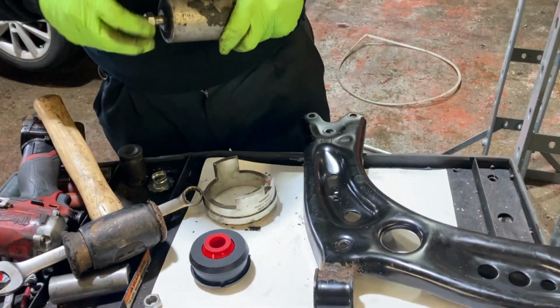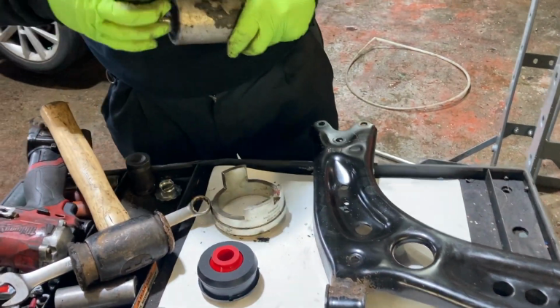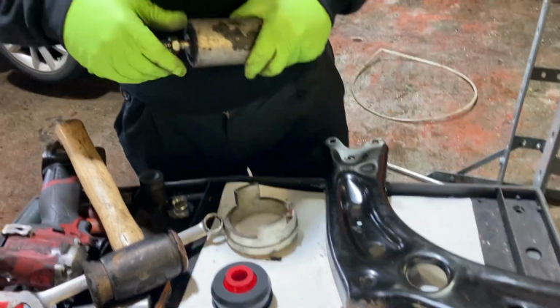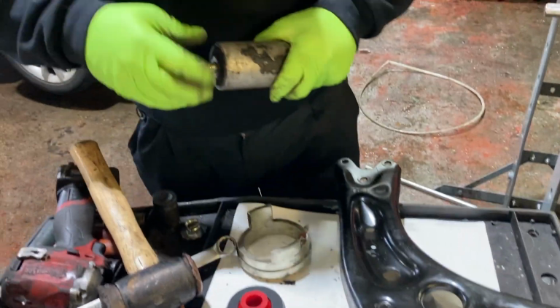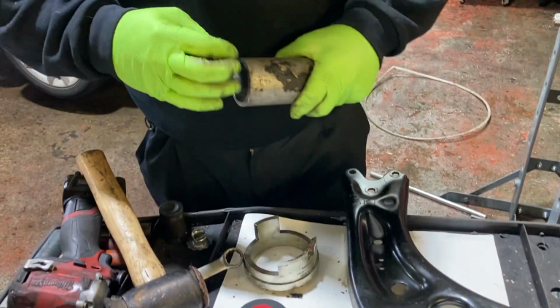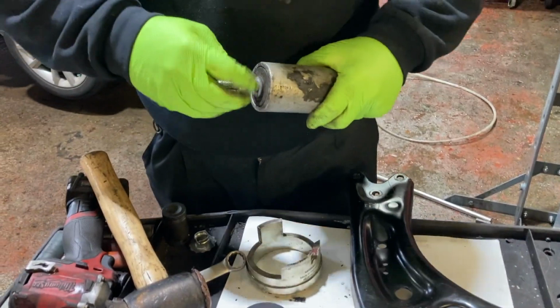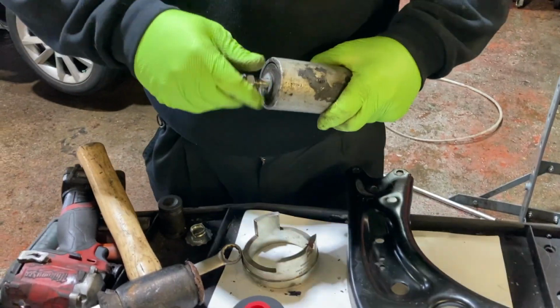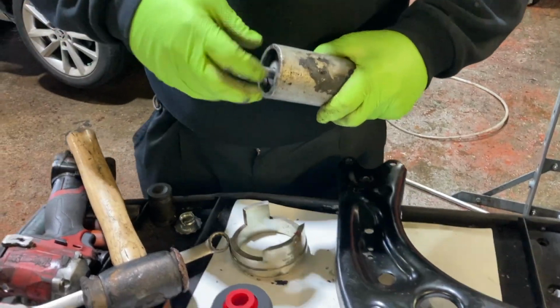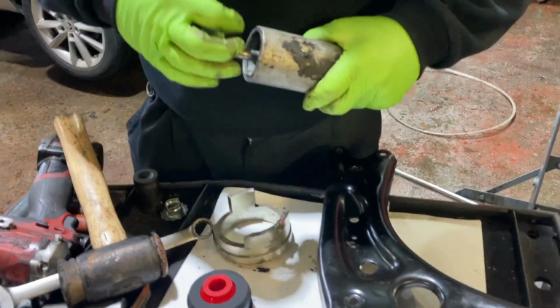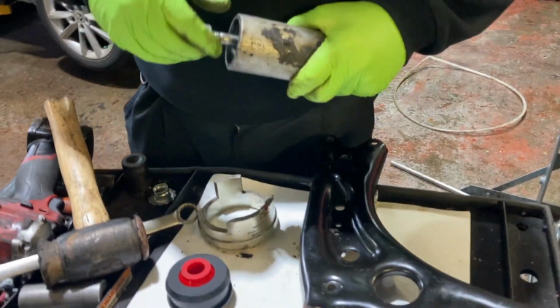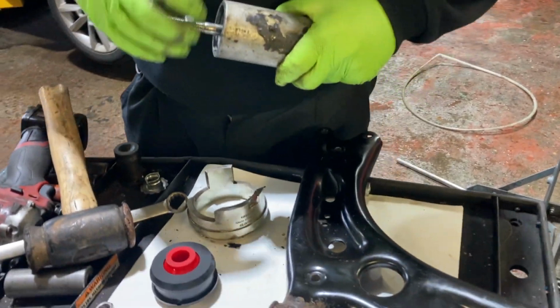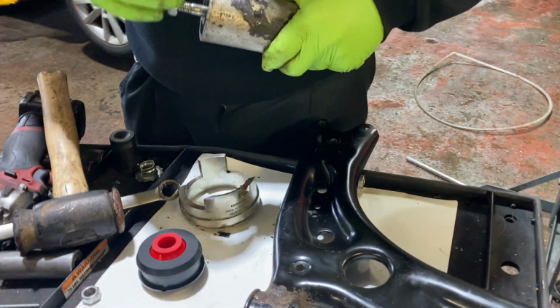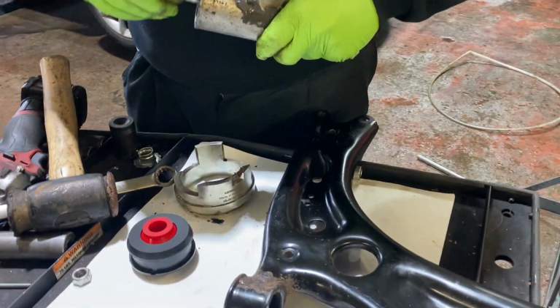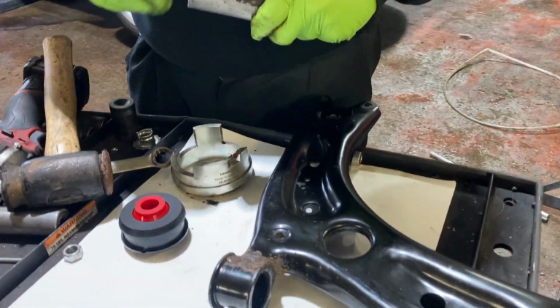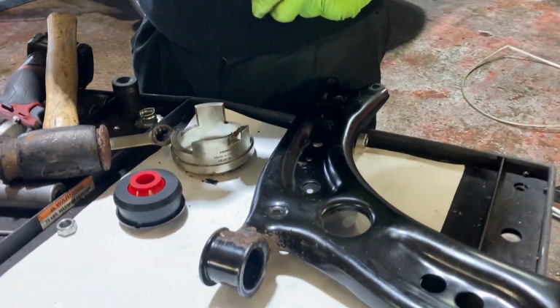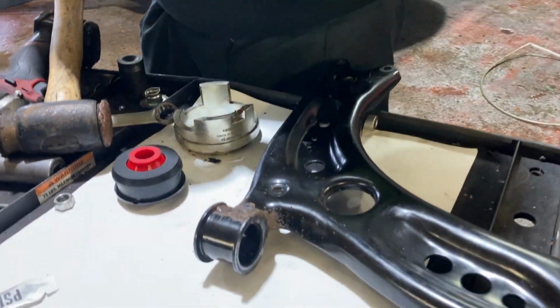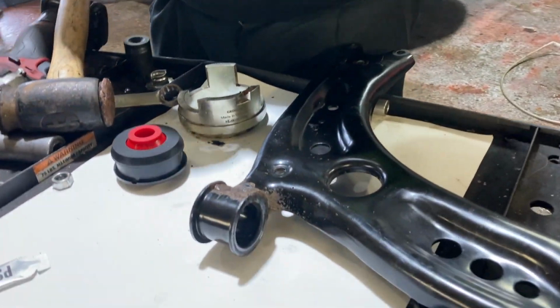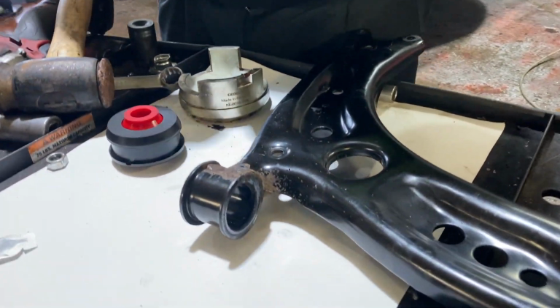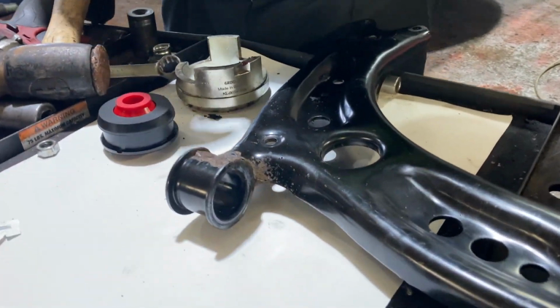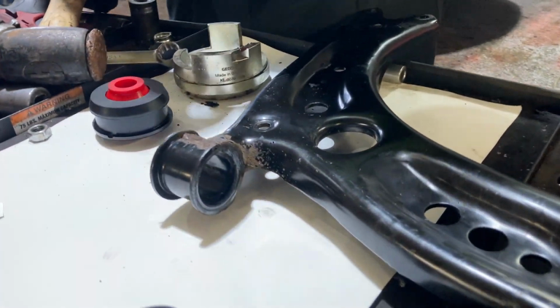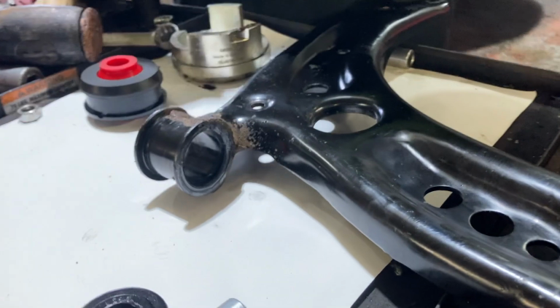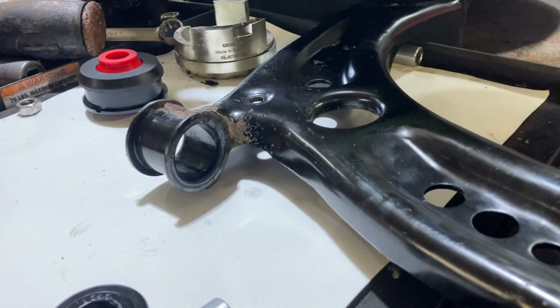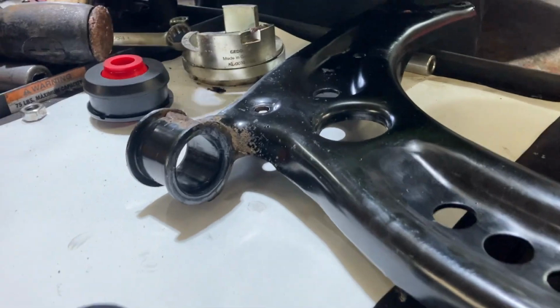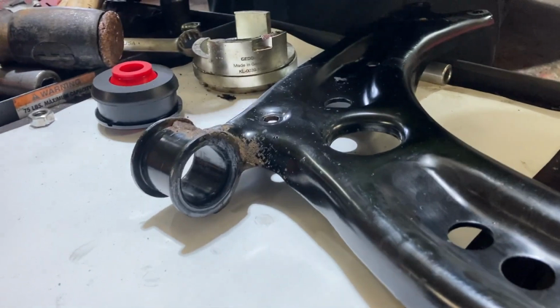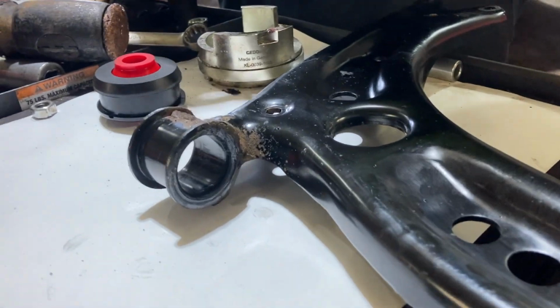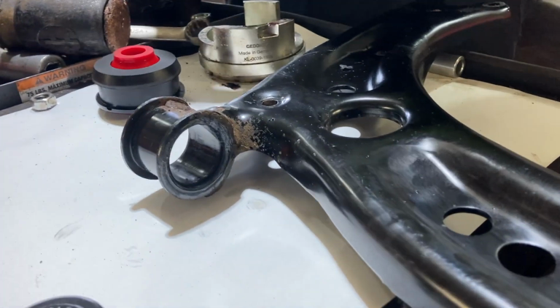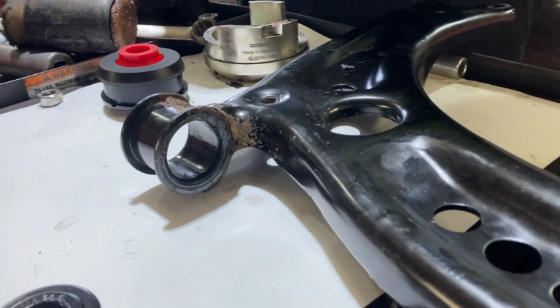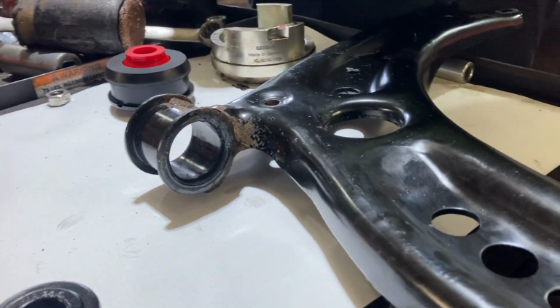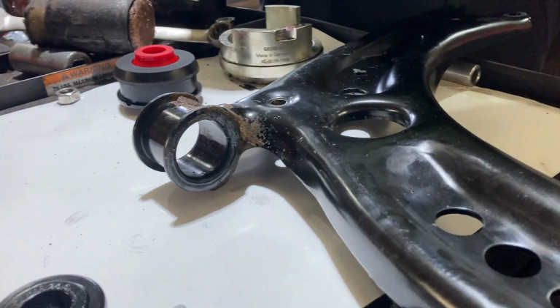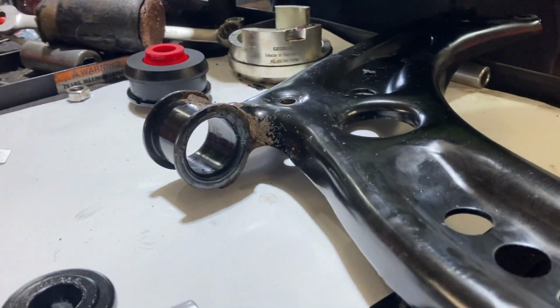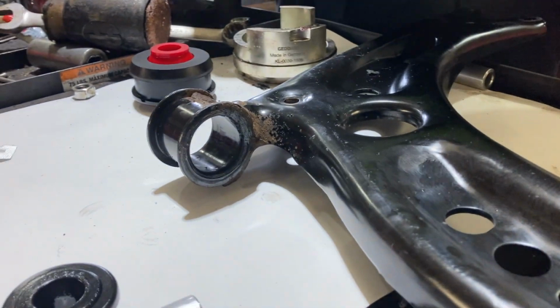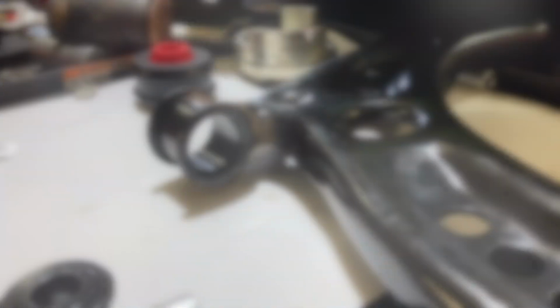After the bushing is removed, make sure the housing is cleaned out thoroughly before moving on to the next step.